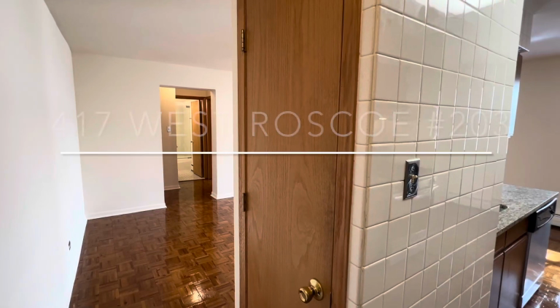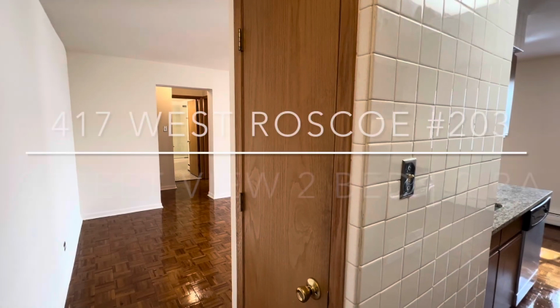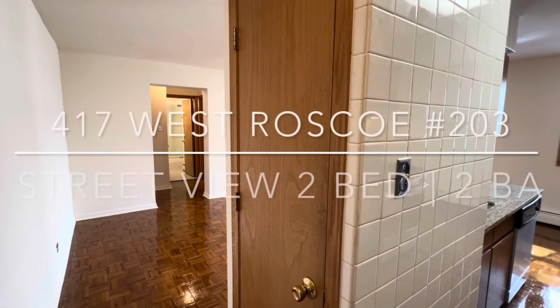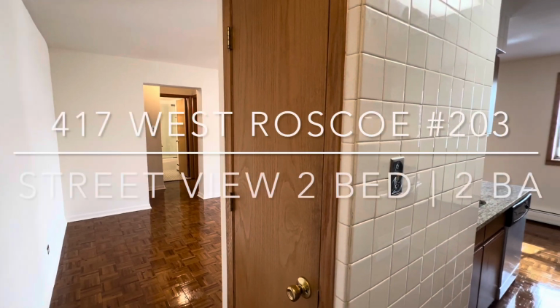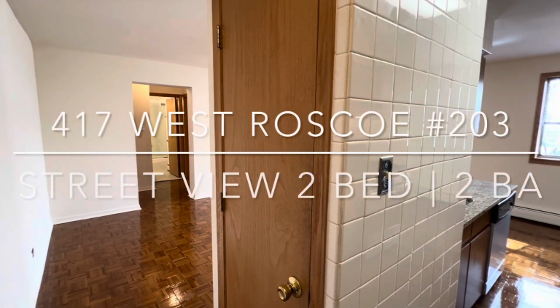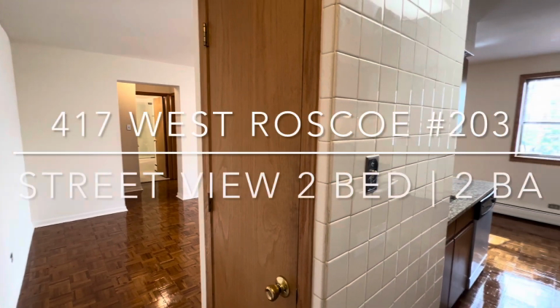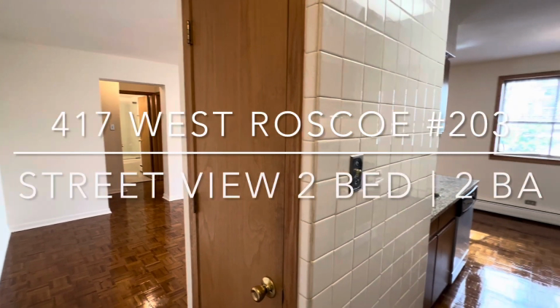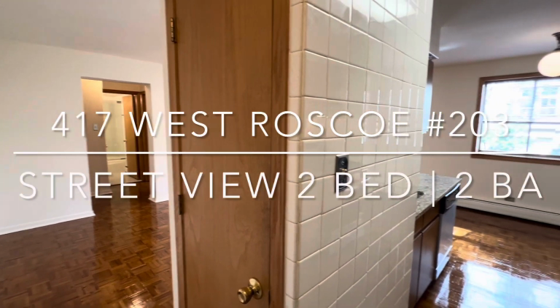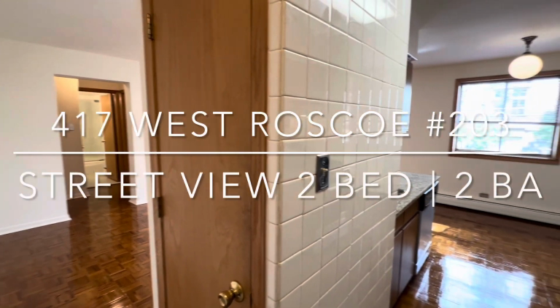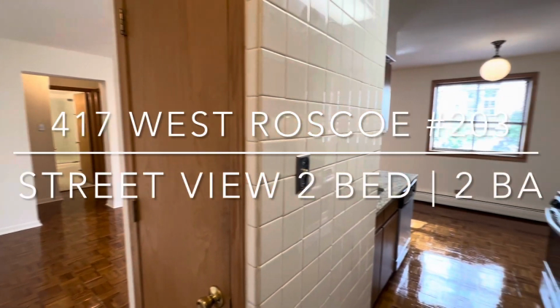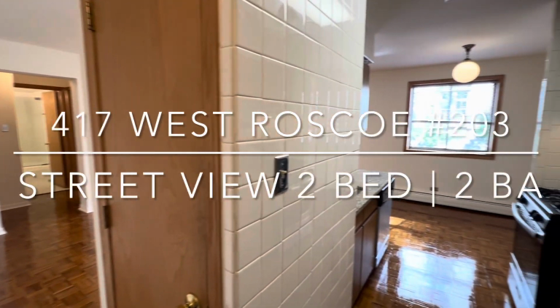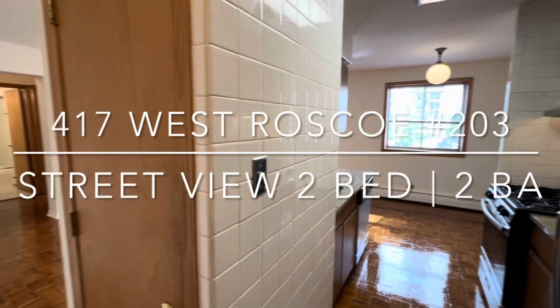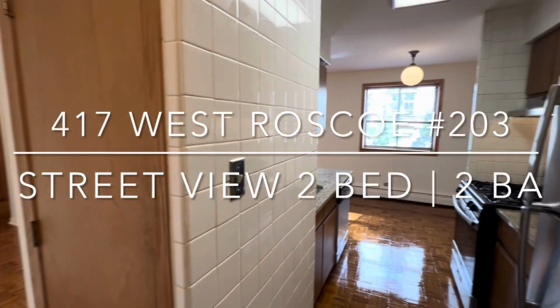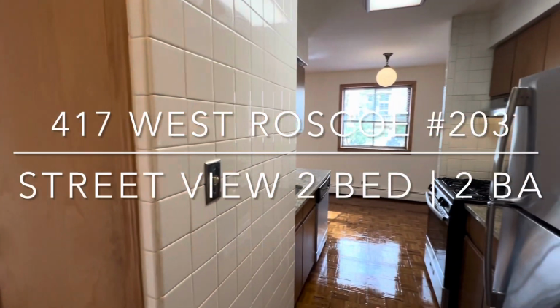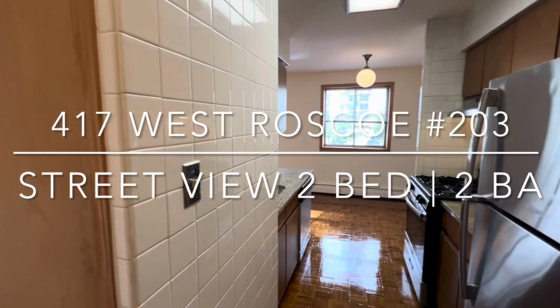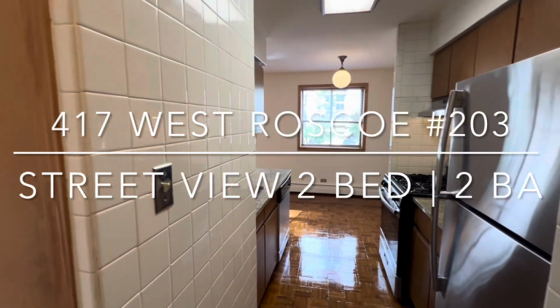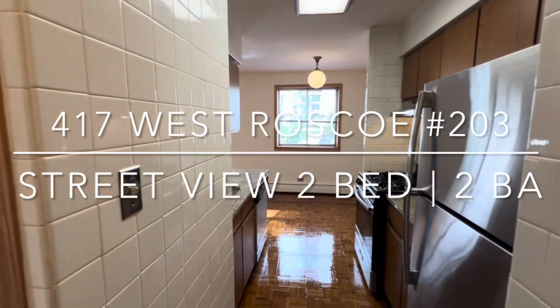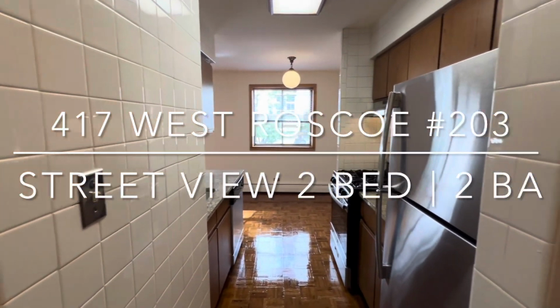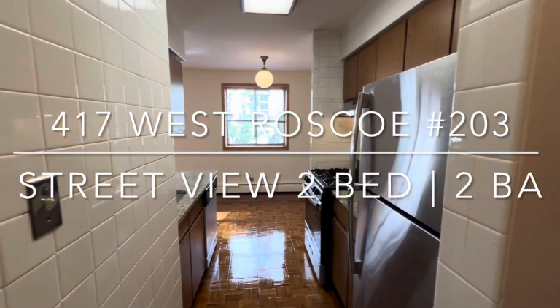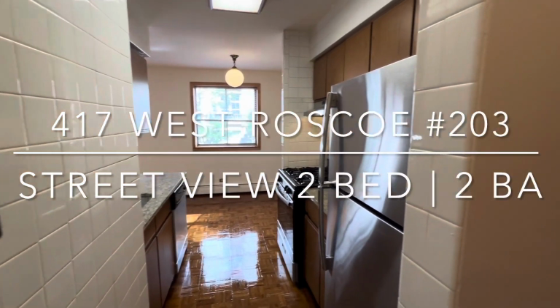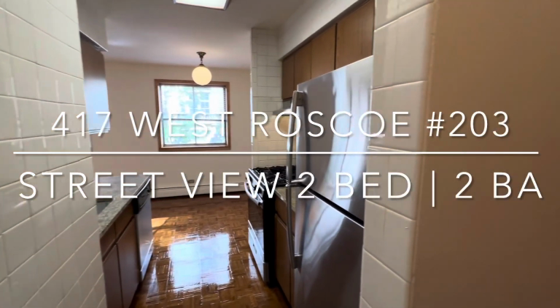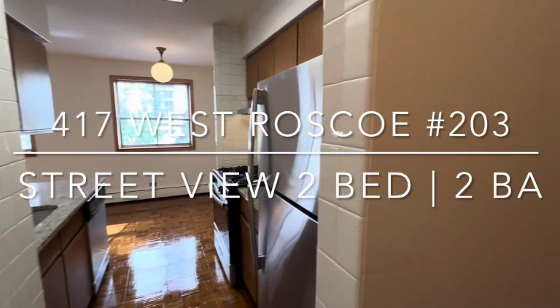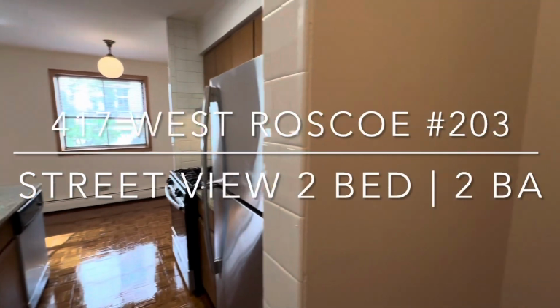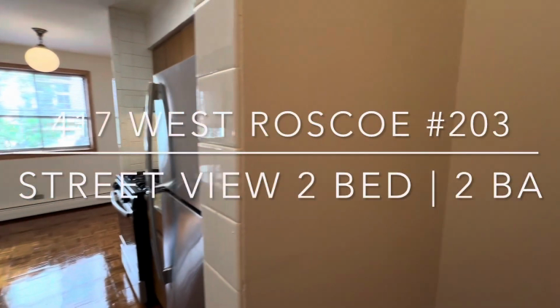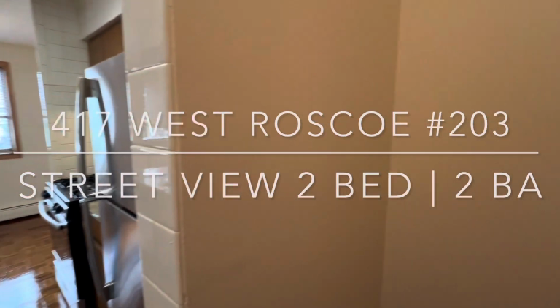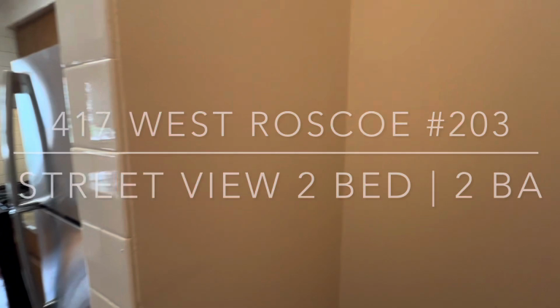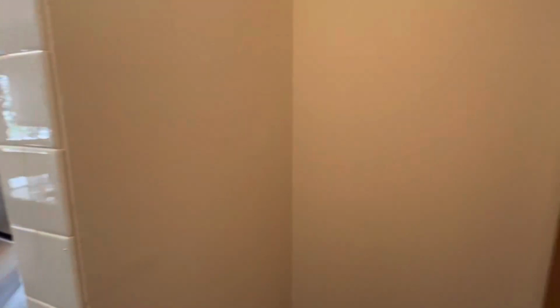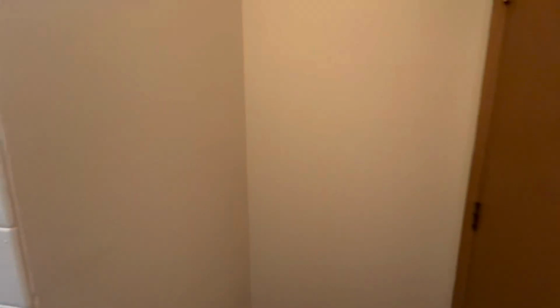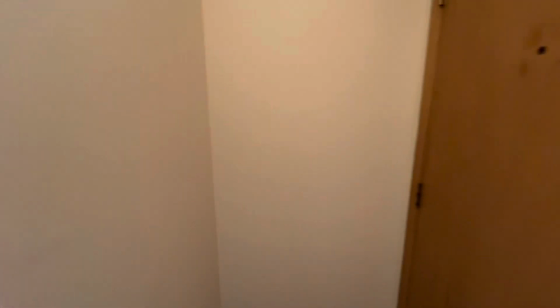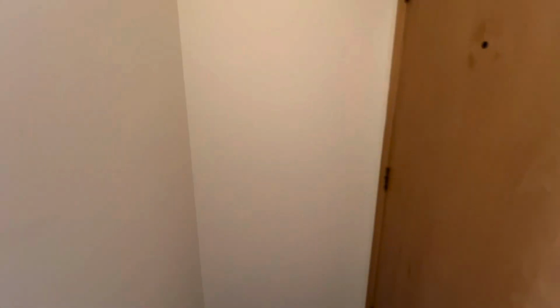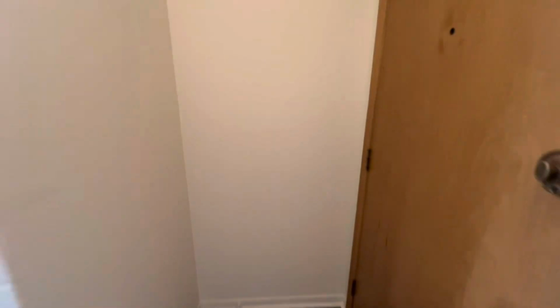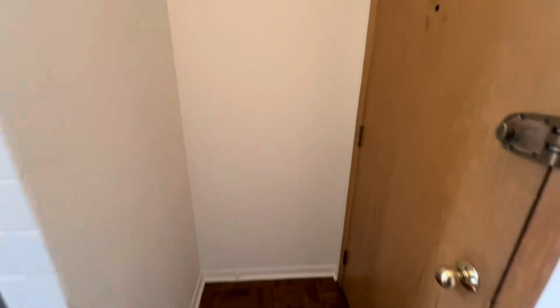This is 417 Roscoe 203, a street view, two bedroom, two bath.